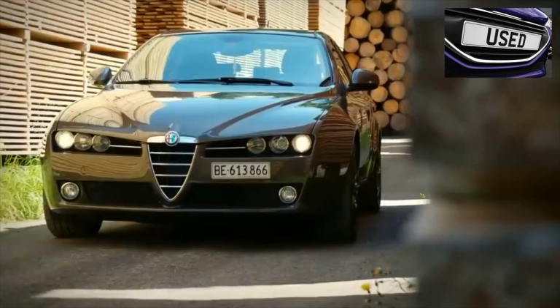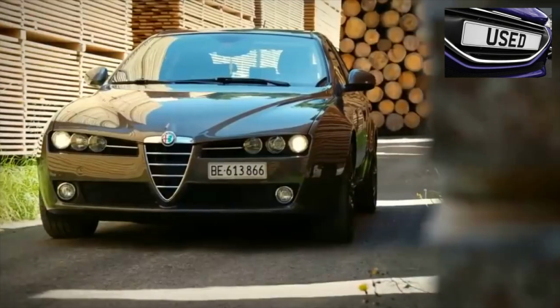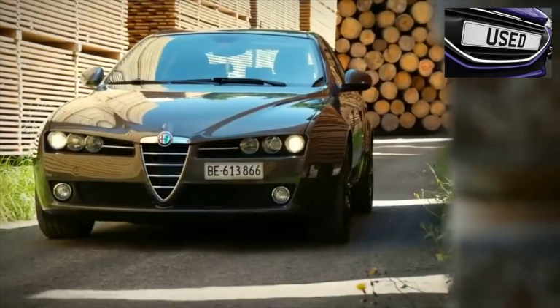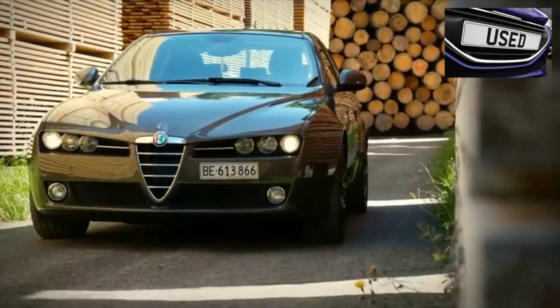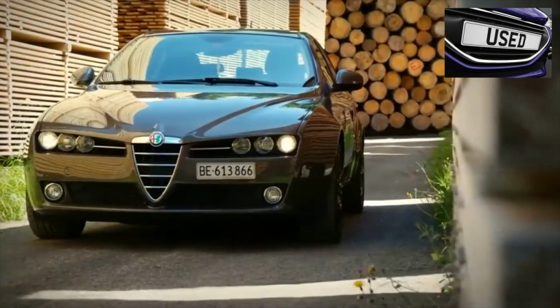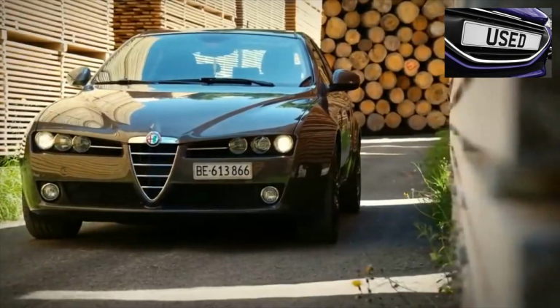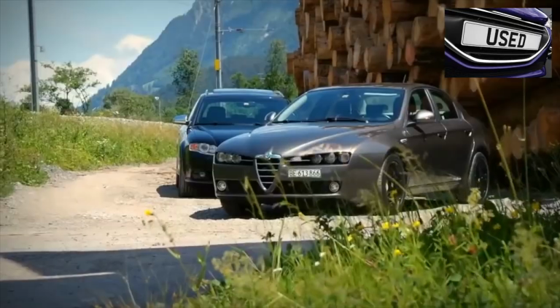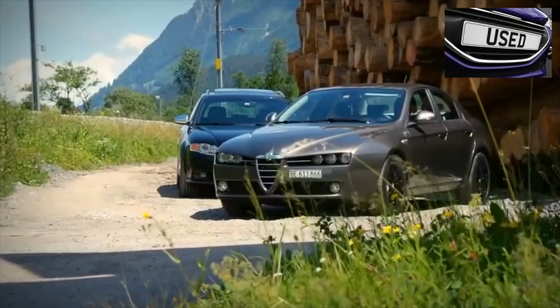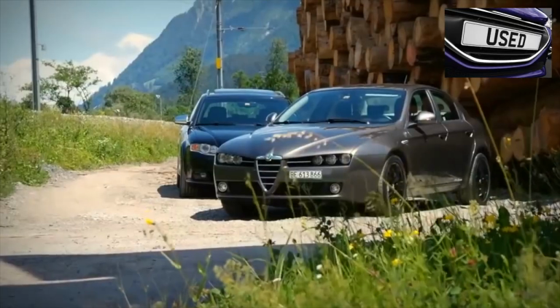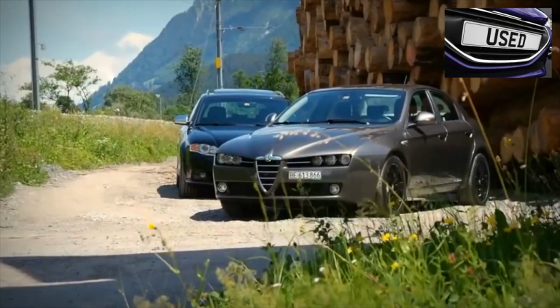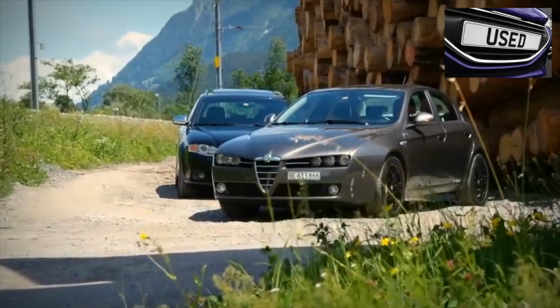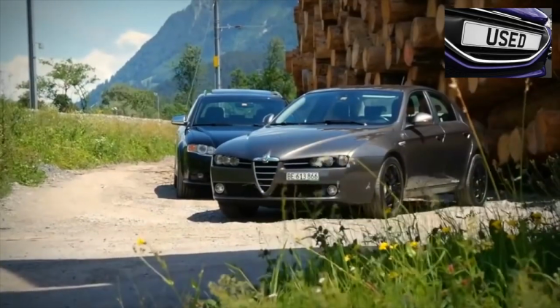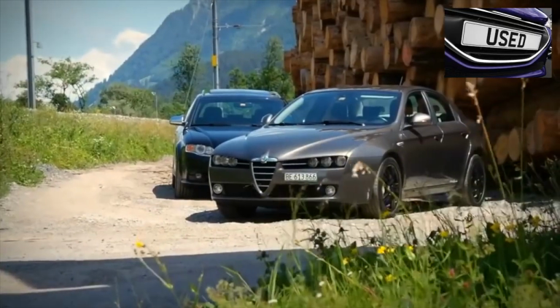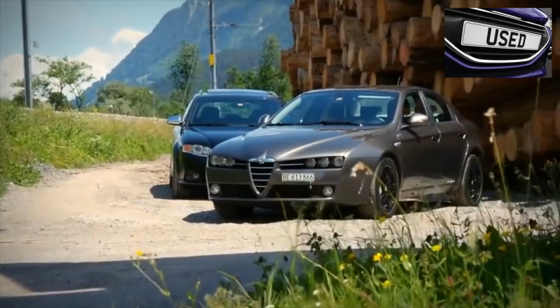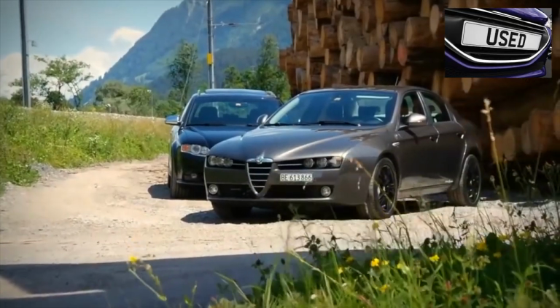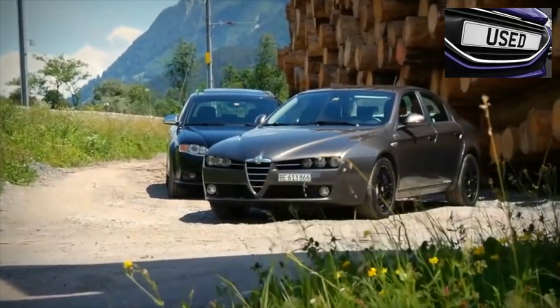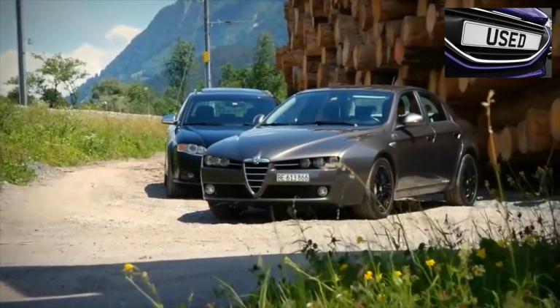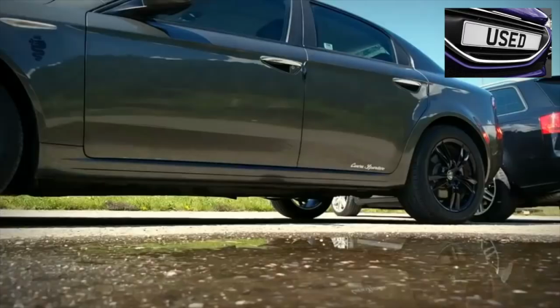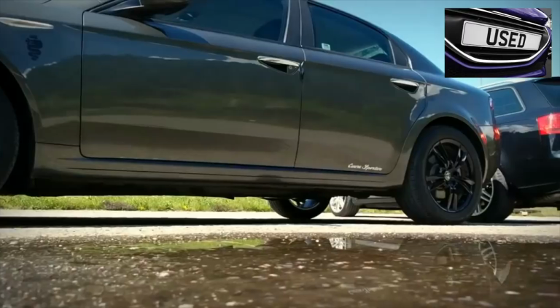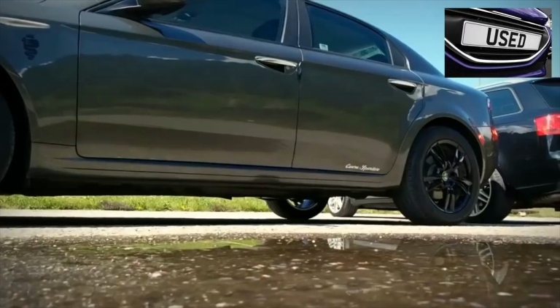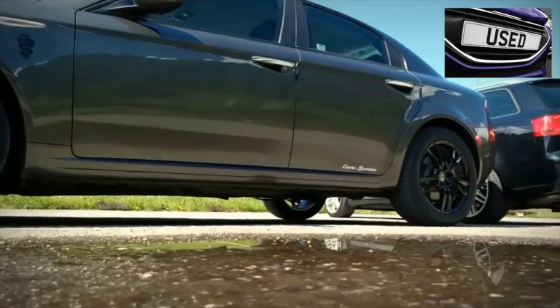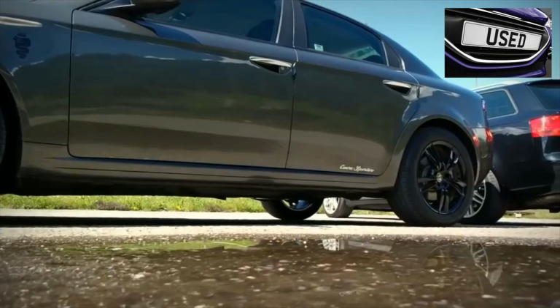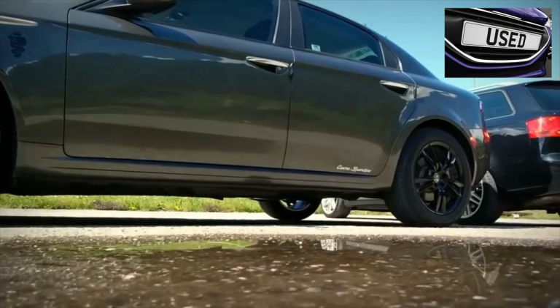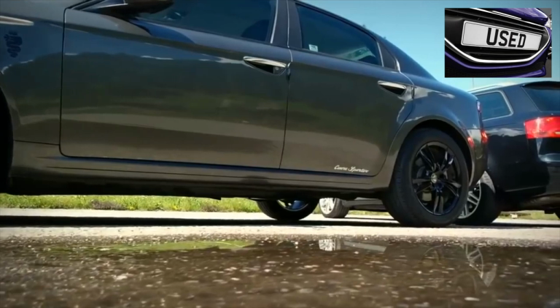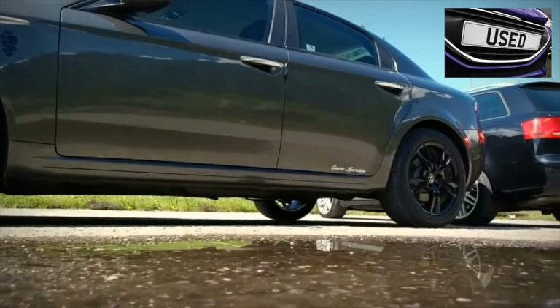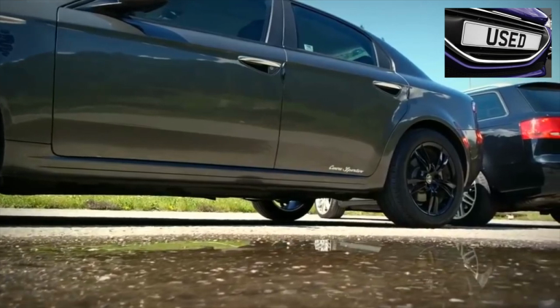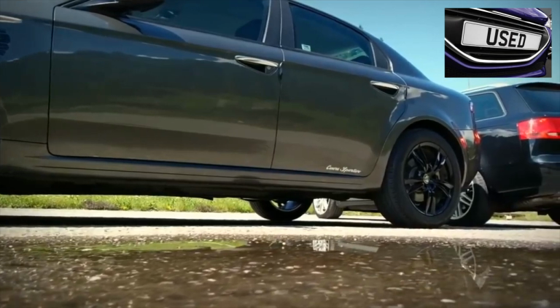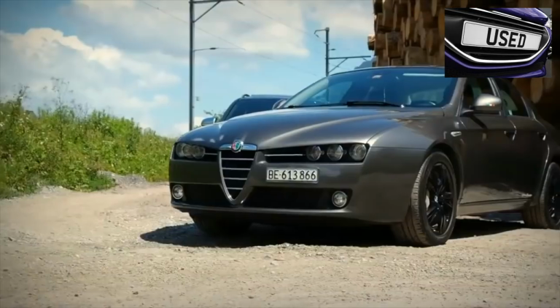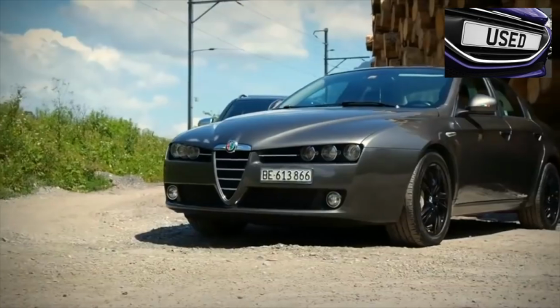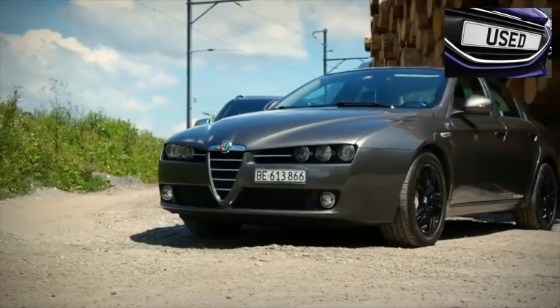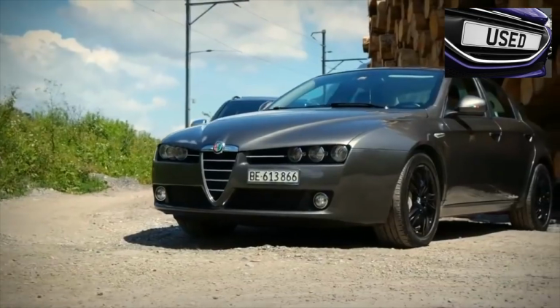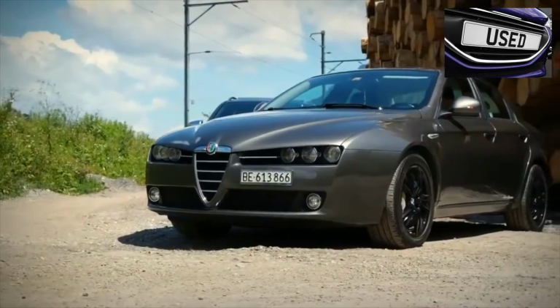Greetings dear friends! I present to your attention the most common malfunctions and breakdowns that occur on the Alfa Romeo 159.